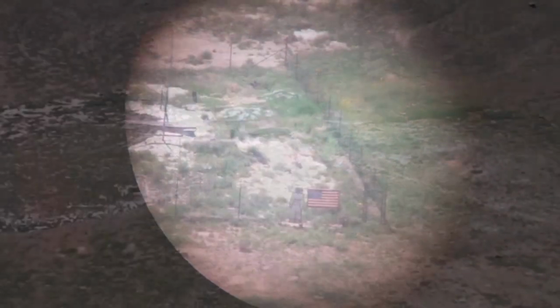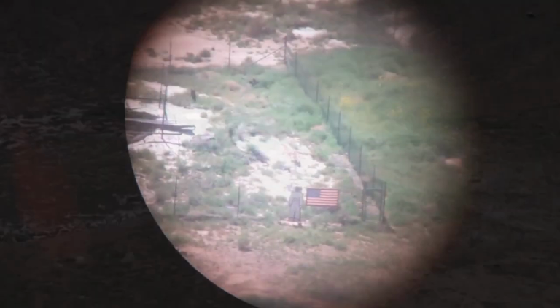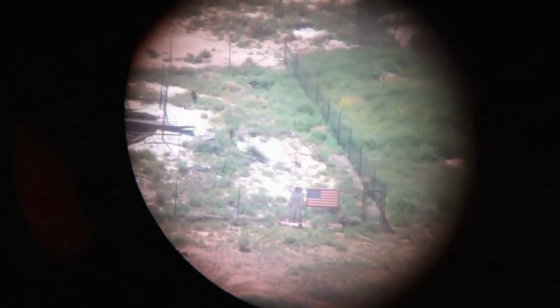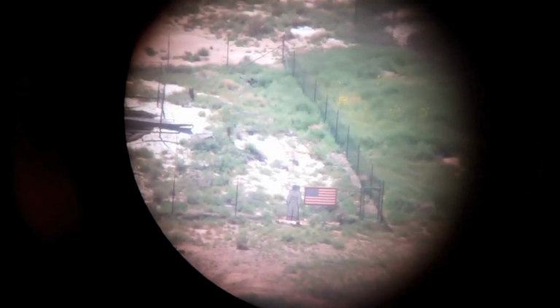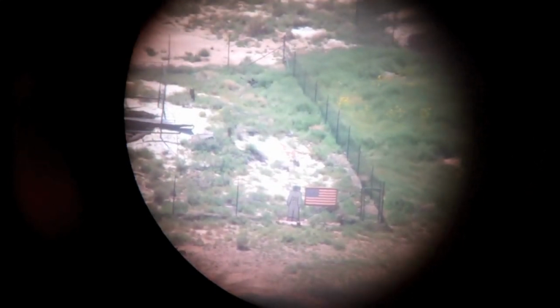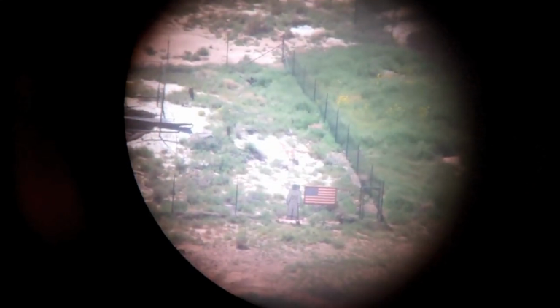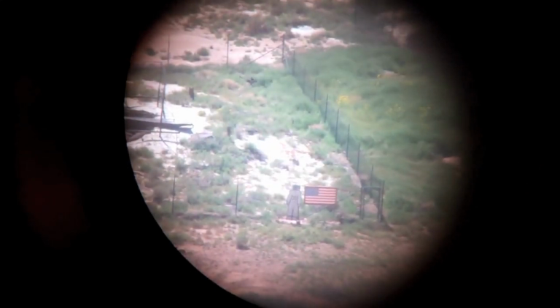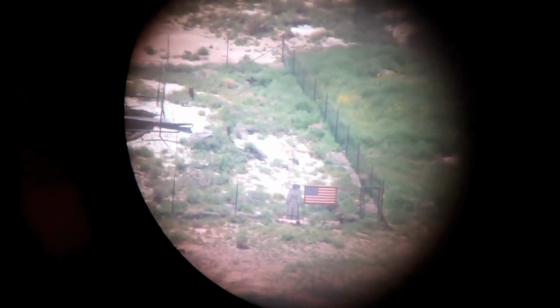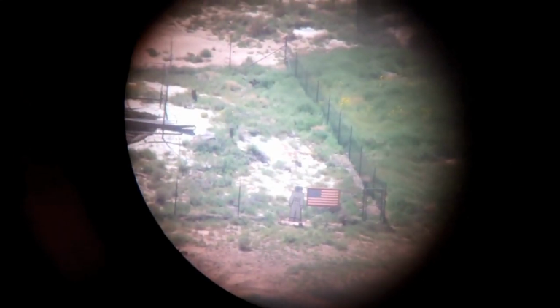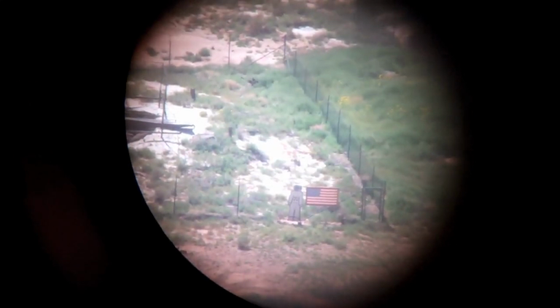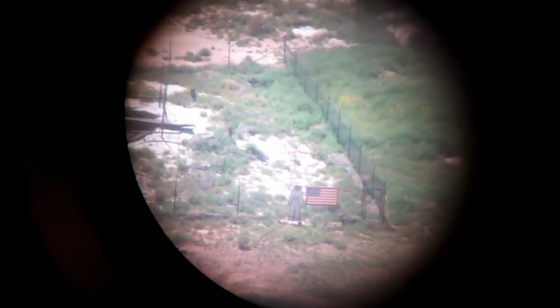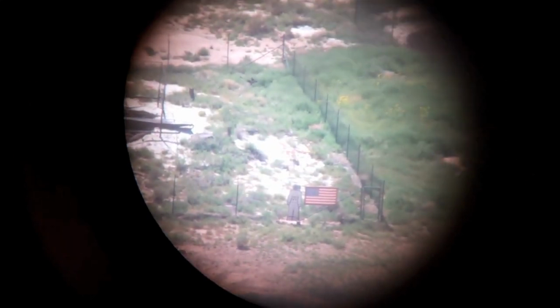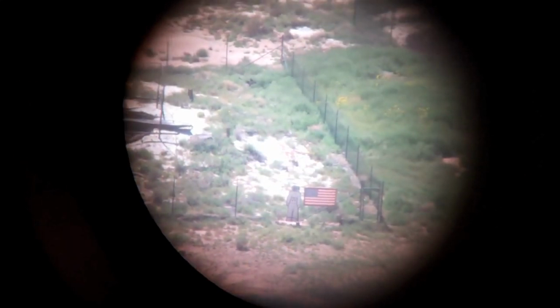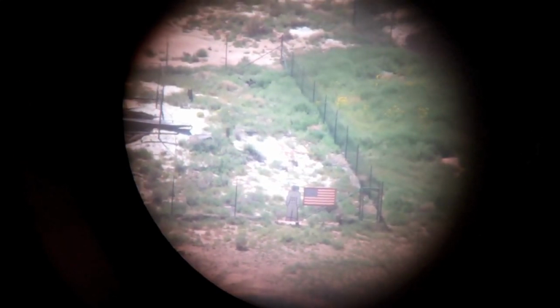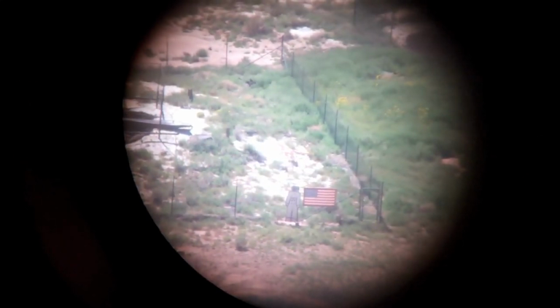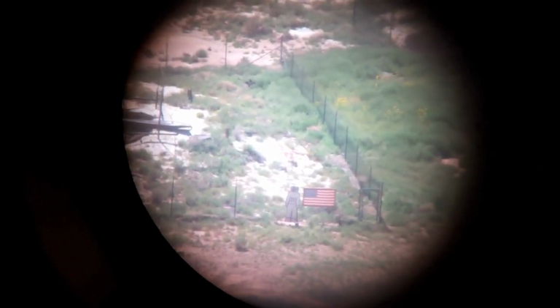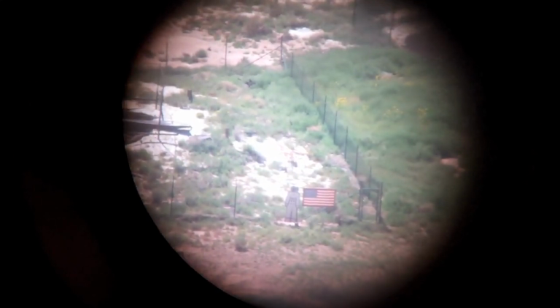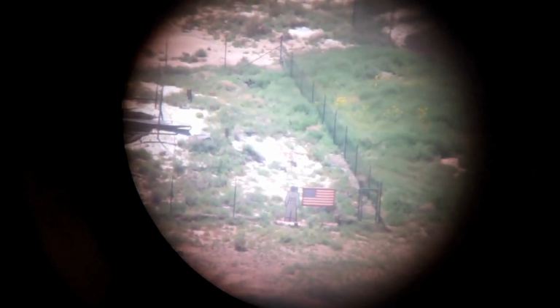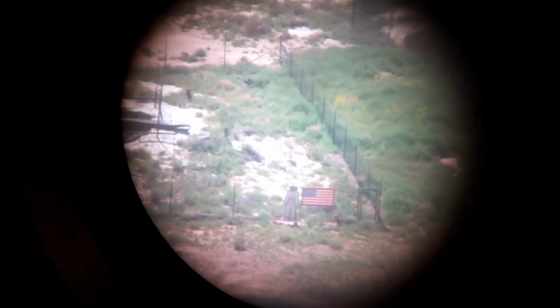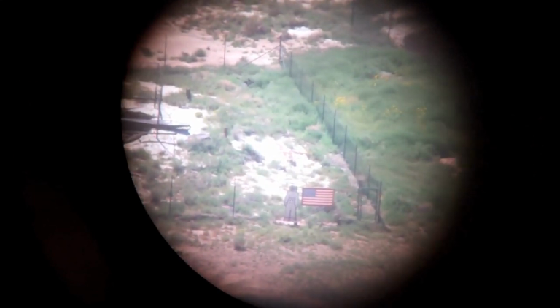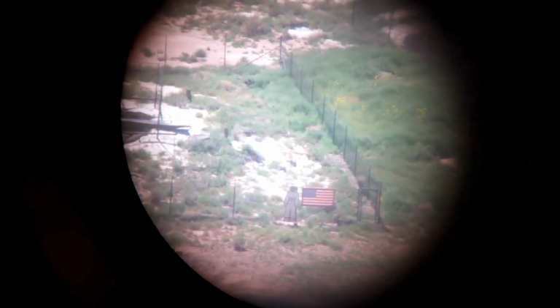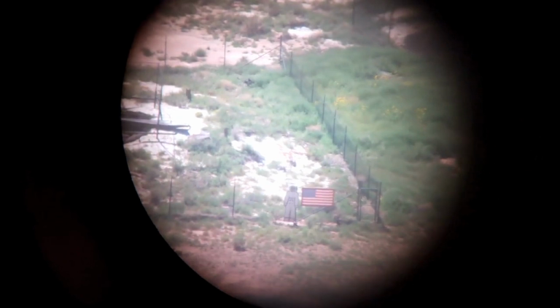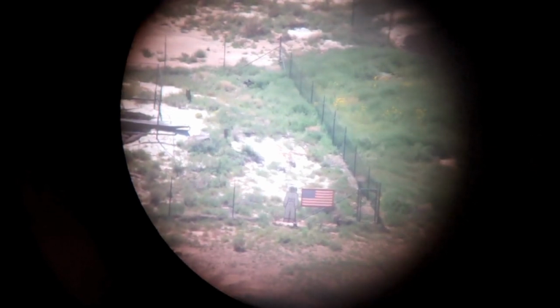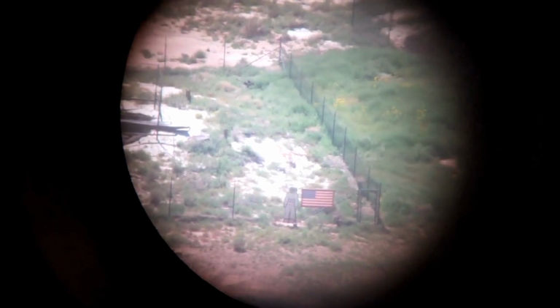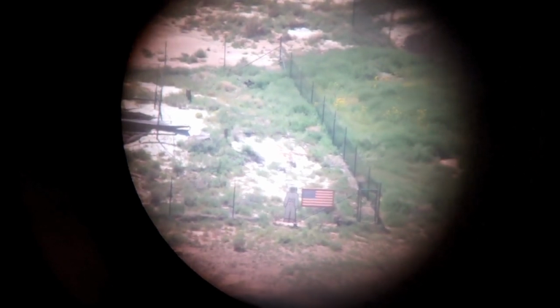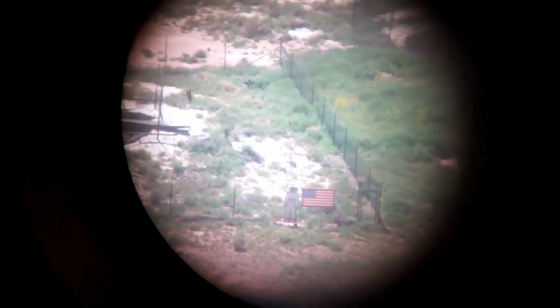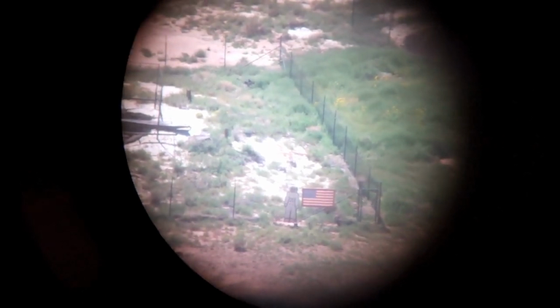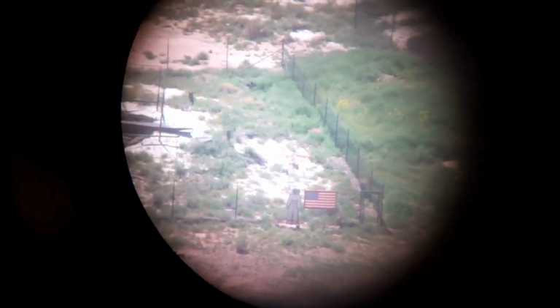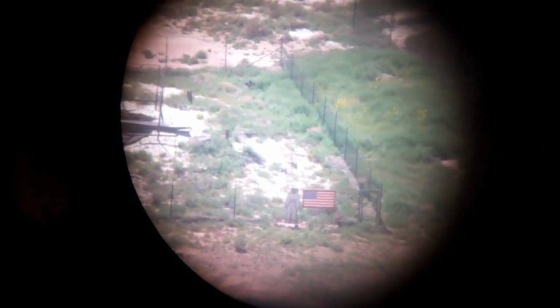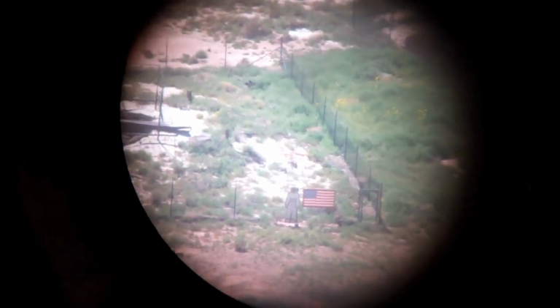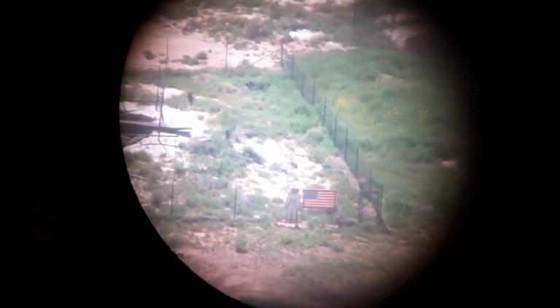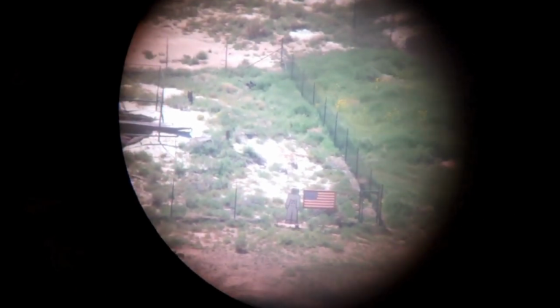You're looking through a telescope right now and you can see the American flag and a six-foot cutout of an astronaut.